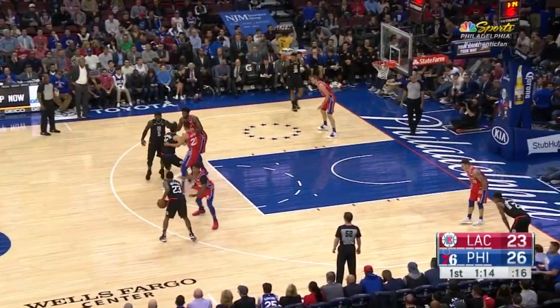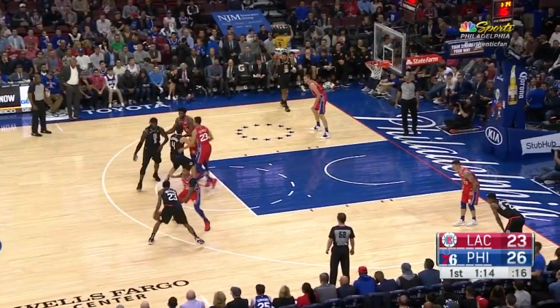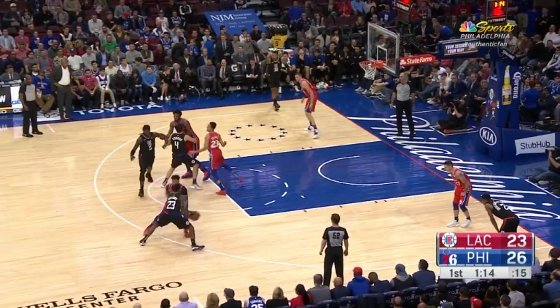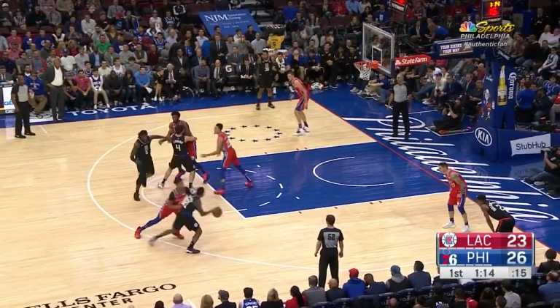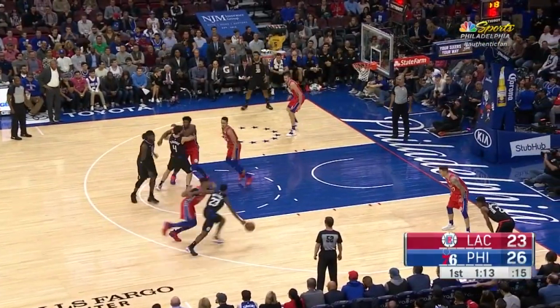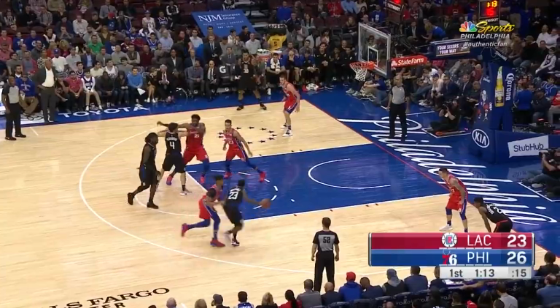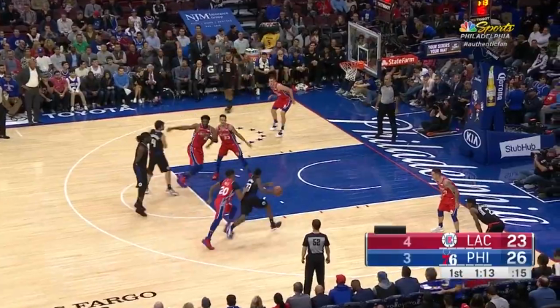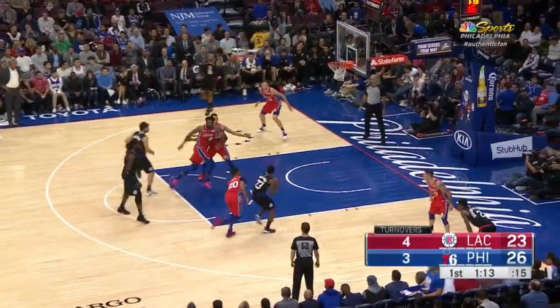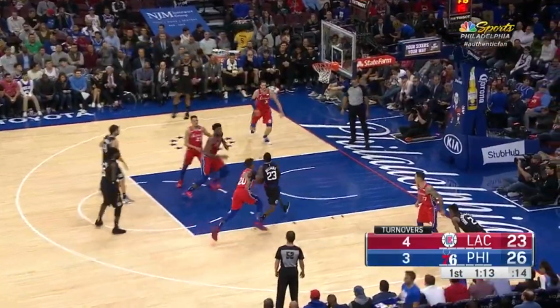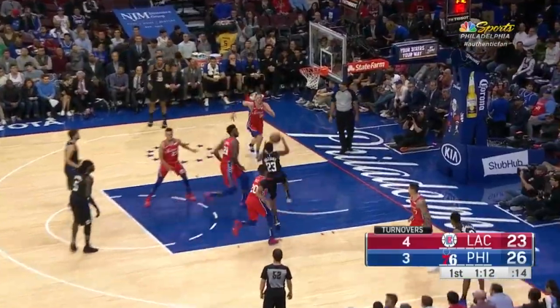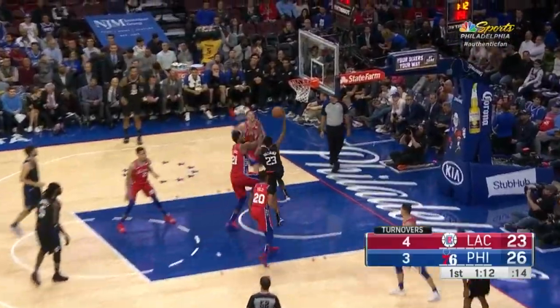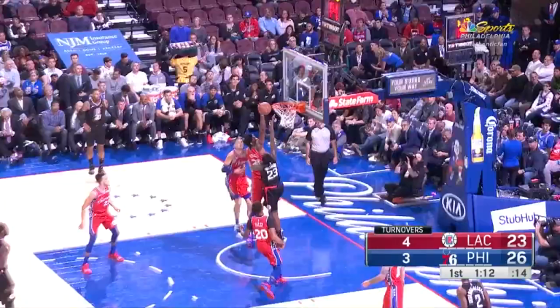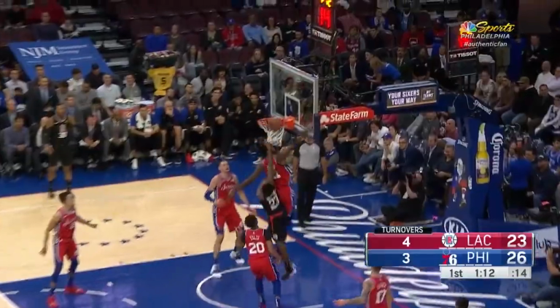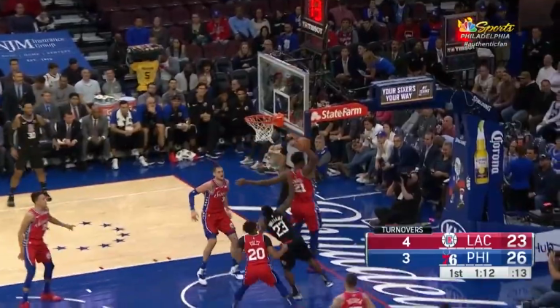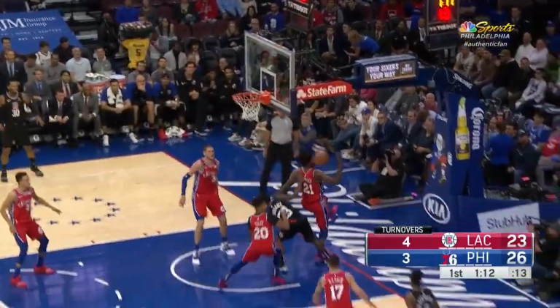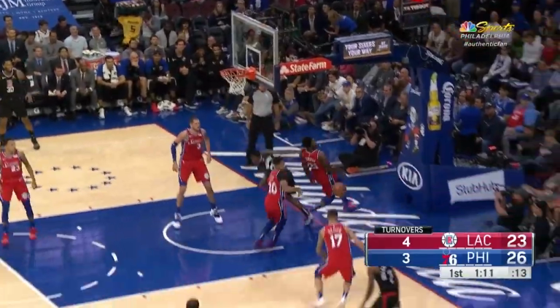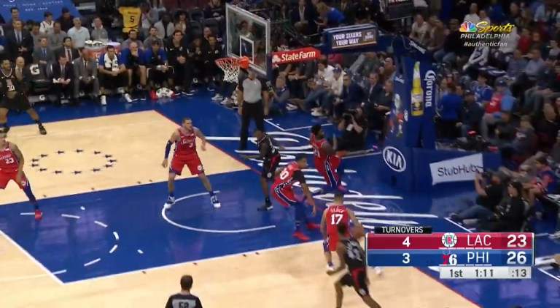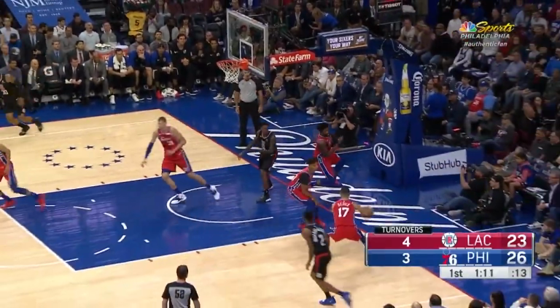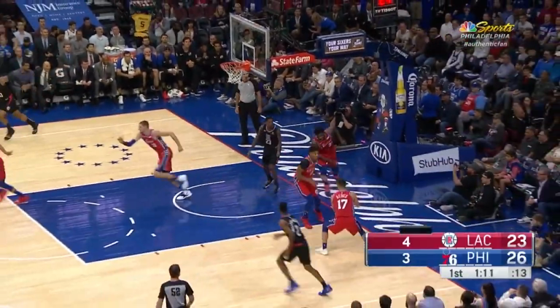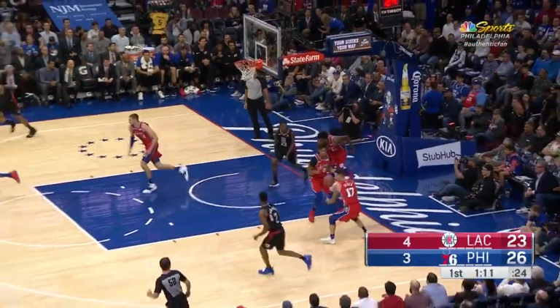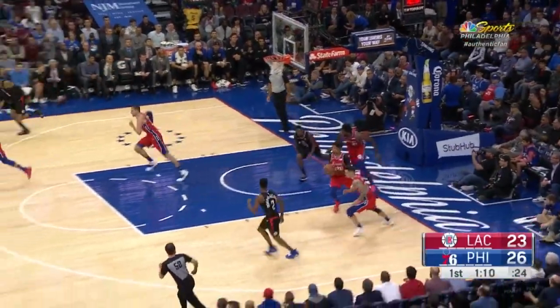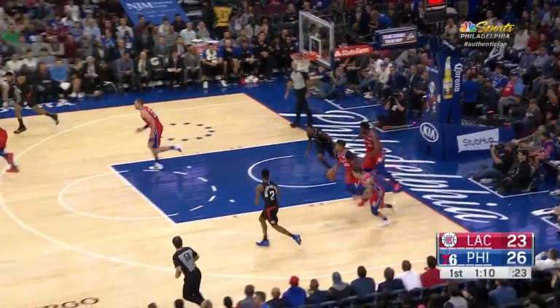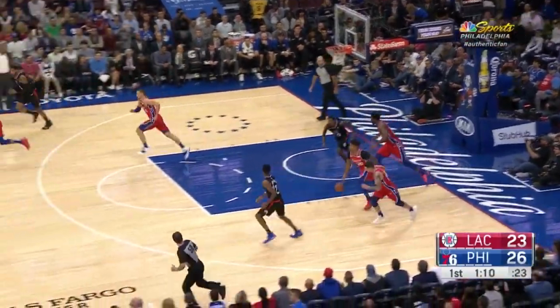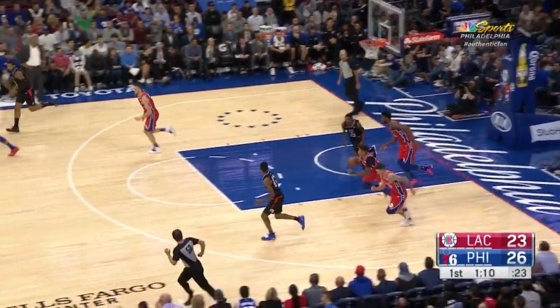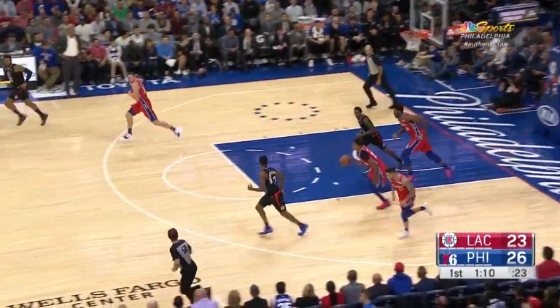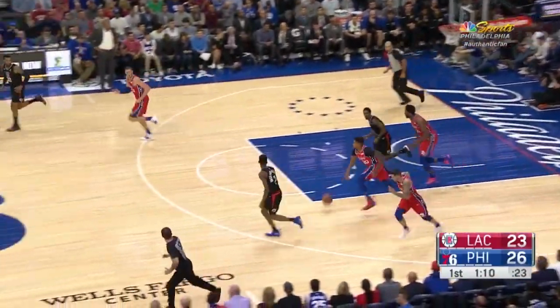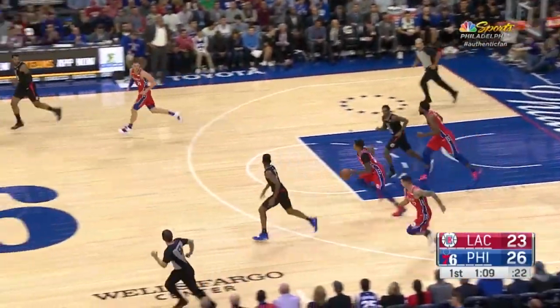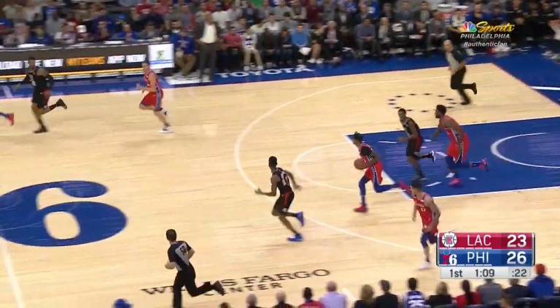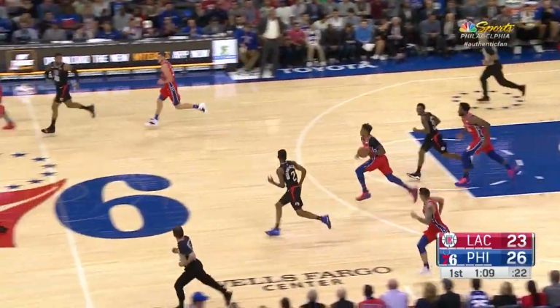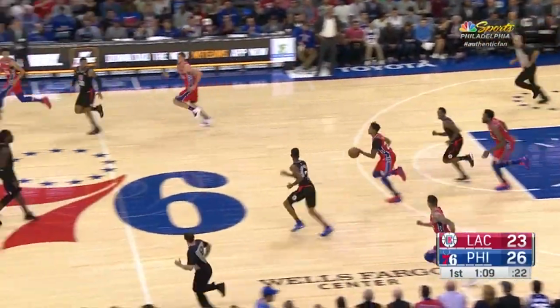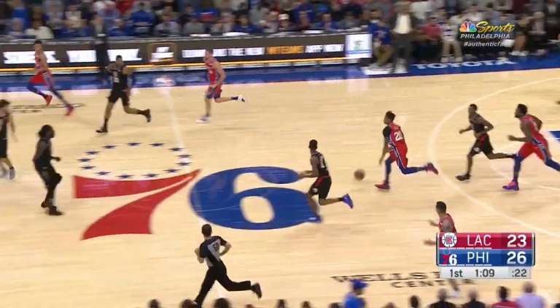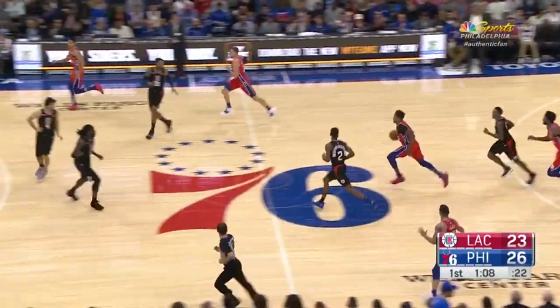Do him like that and change your pivot foot. Williams erased by Joel Embiid!